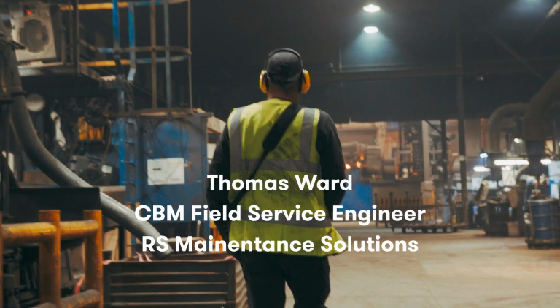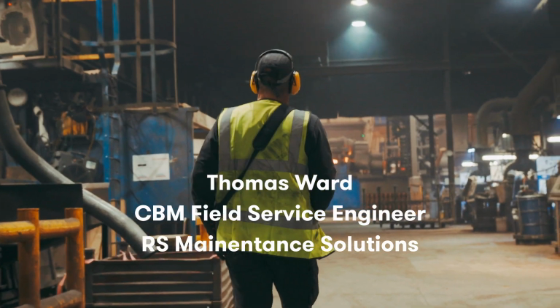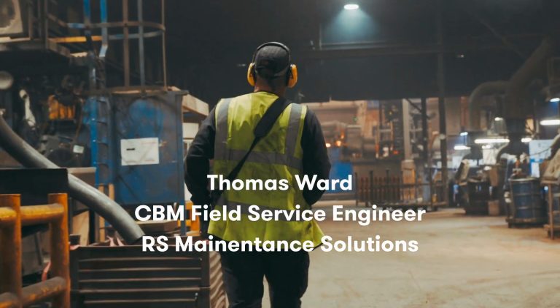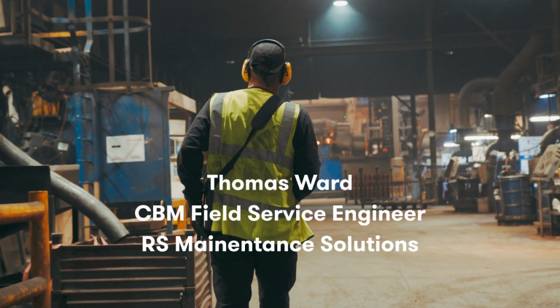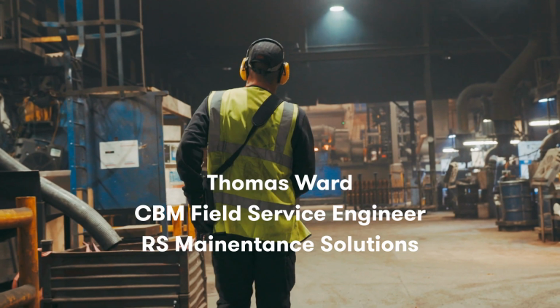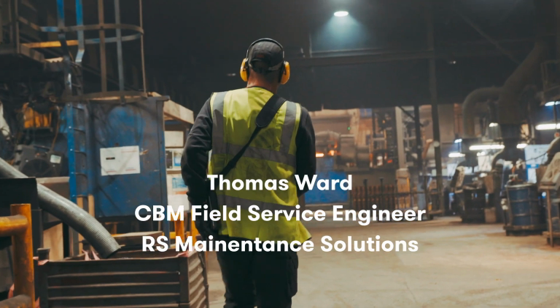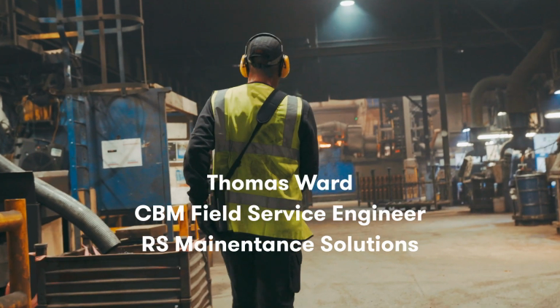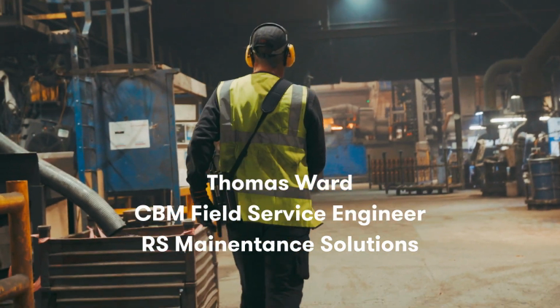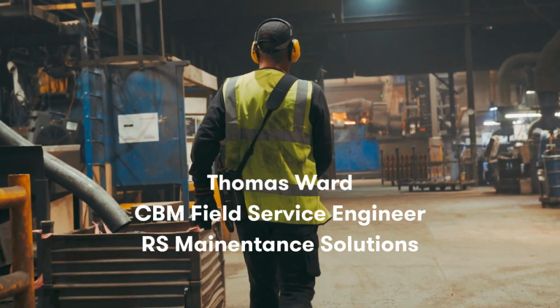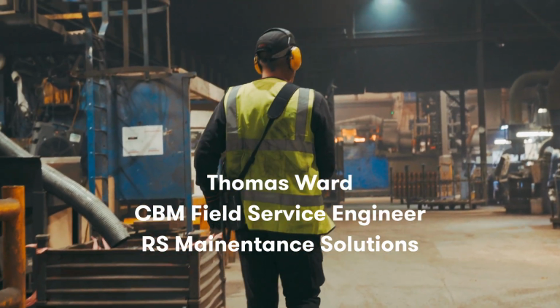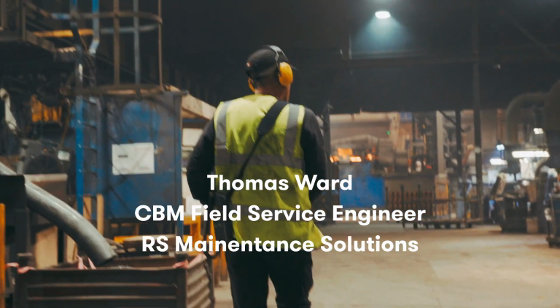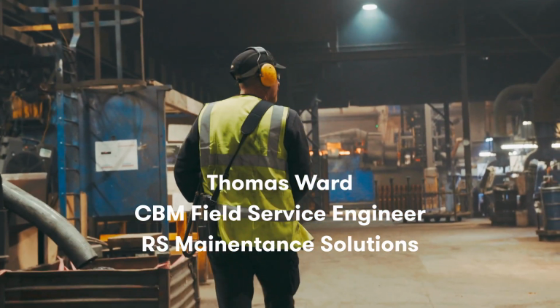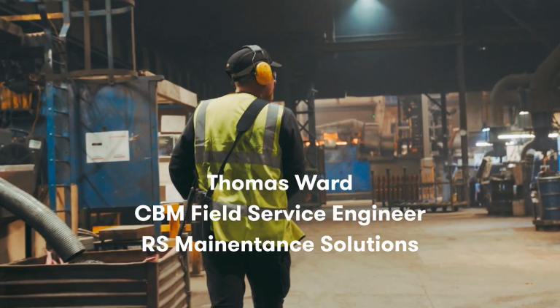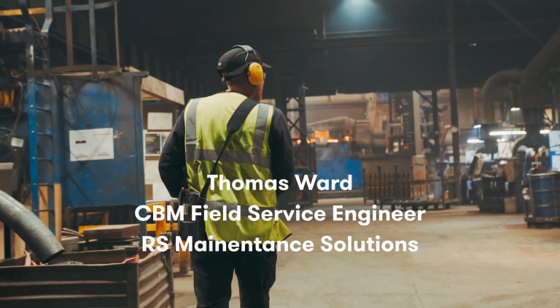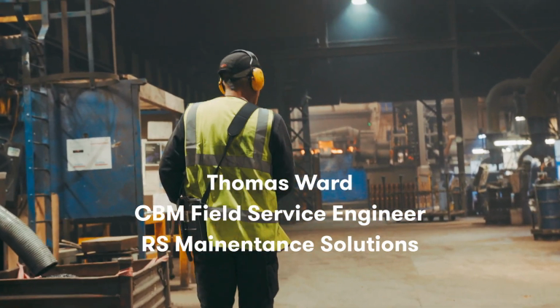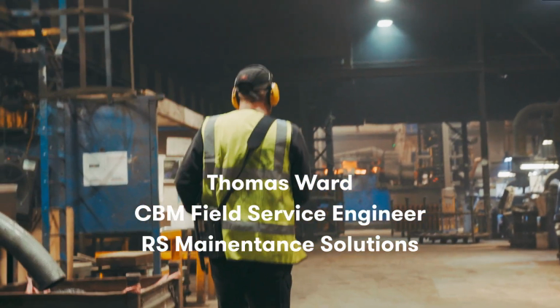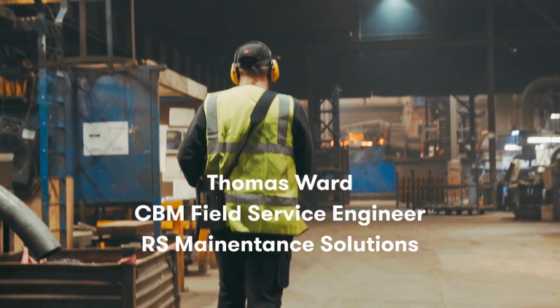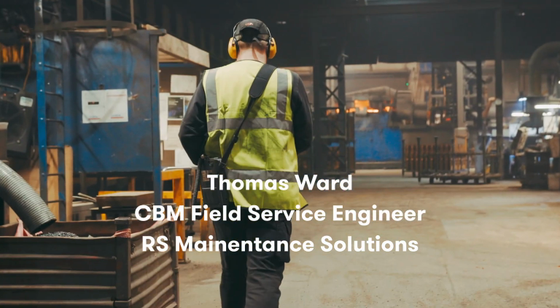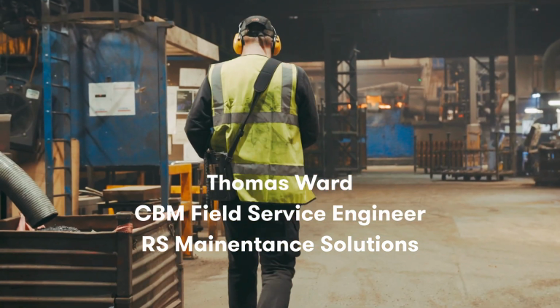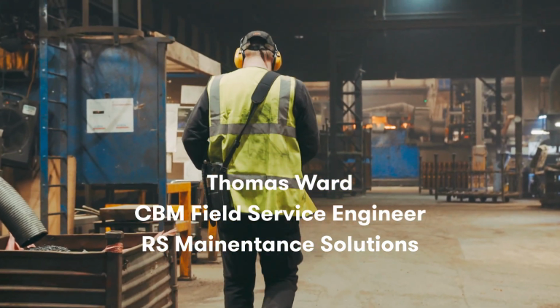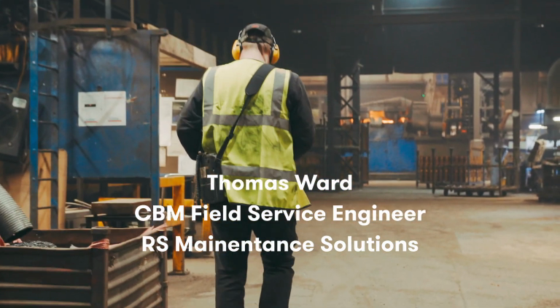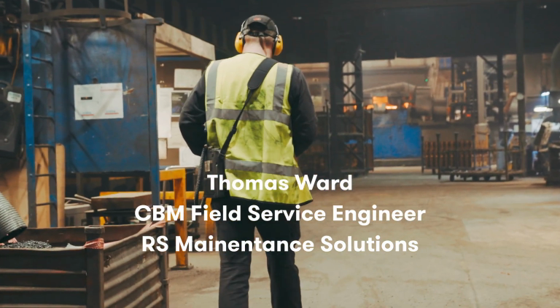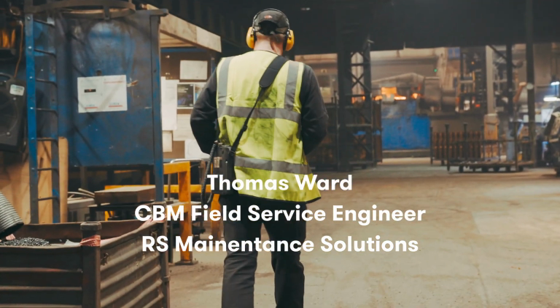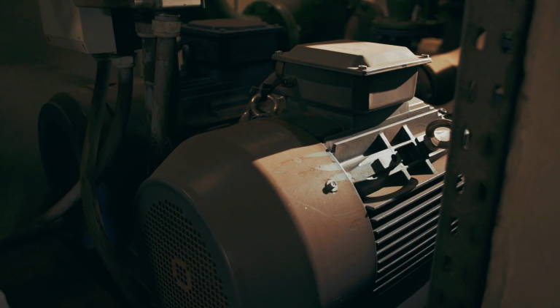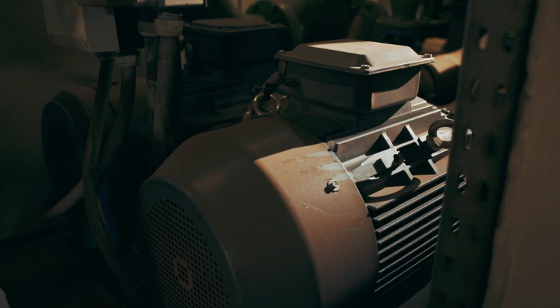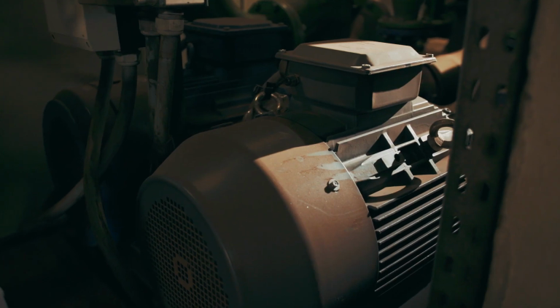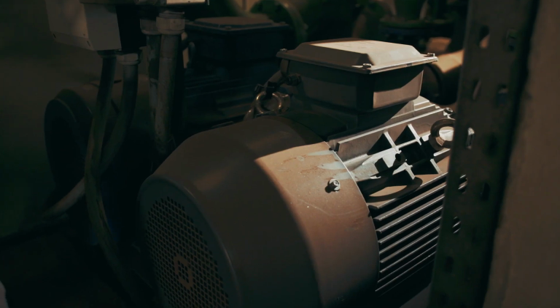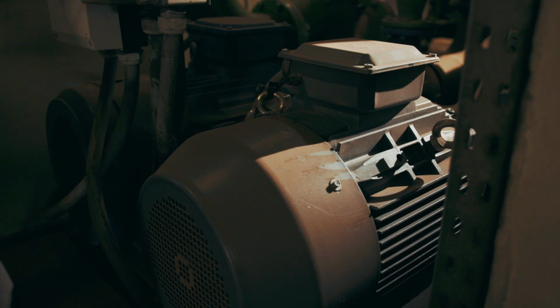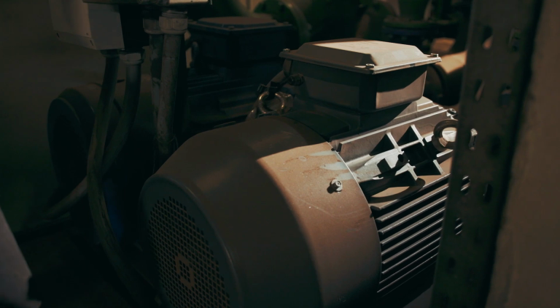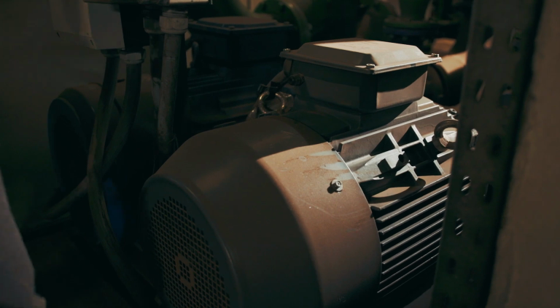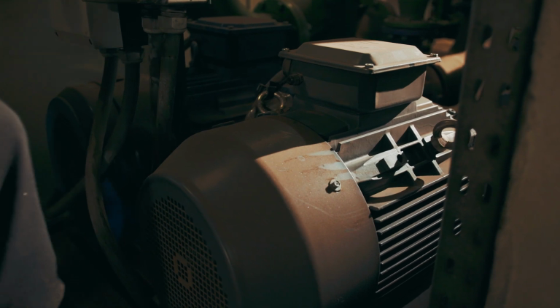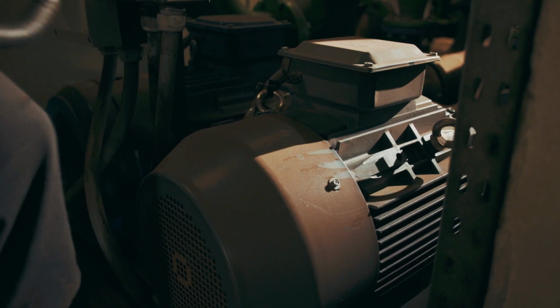My name's Thomas Ward. I'm a CBM Field Service Engineer for RS Maintenance Solutions.